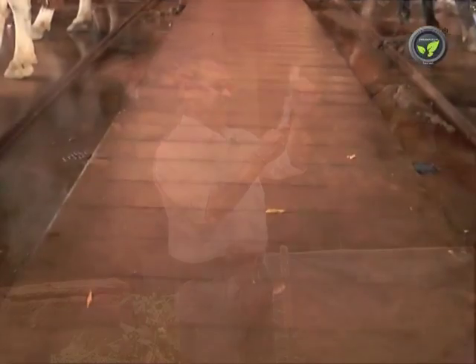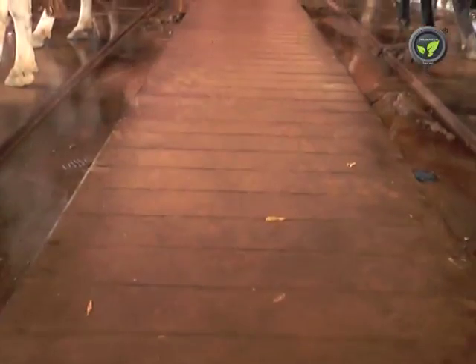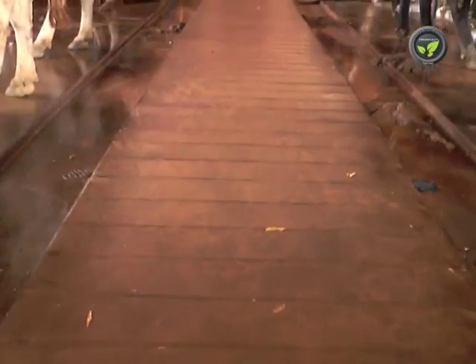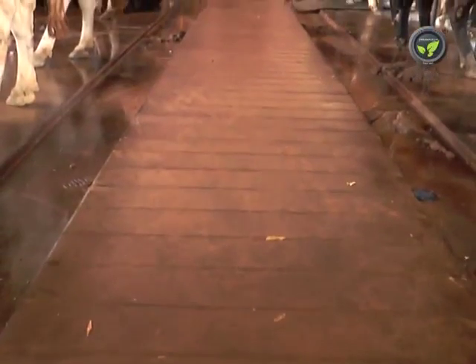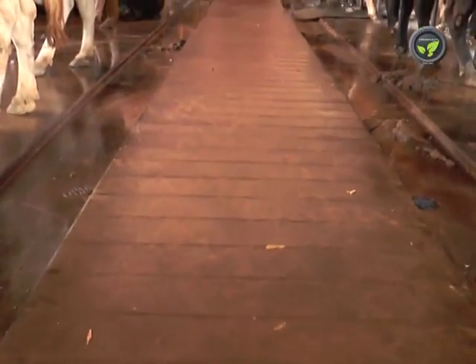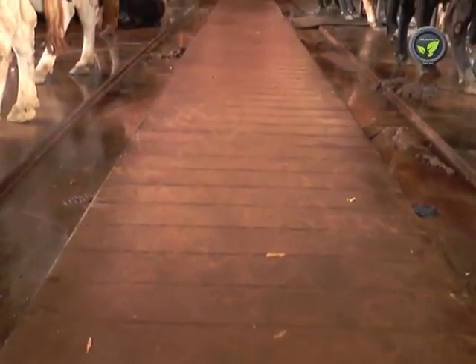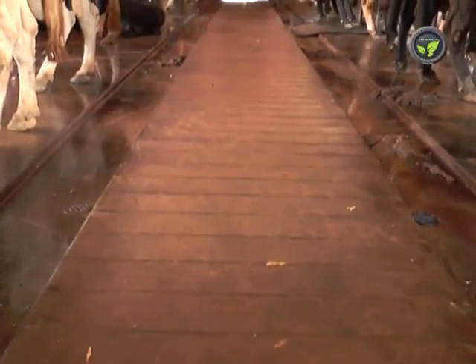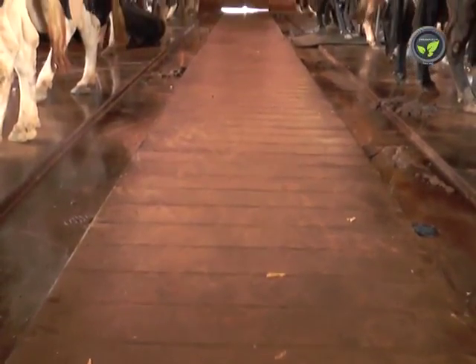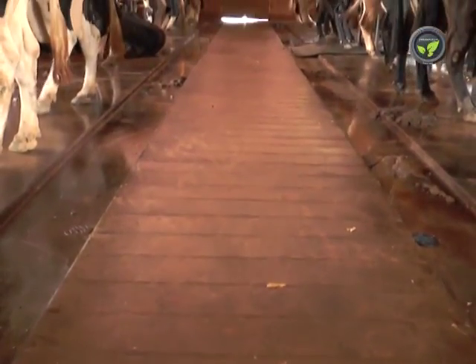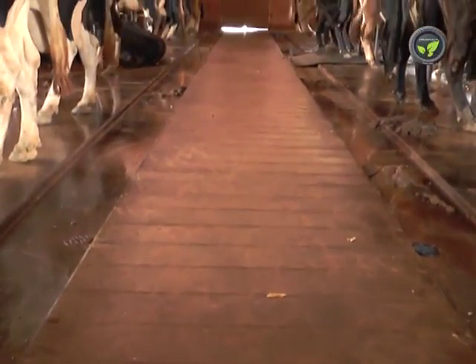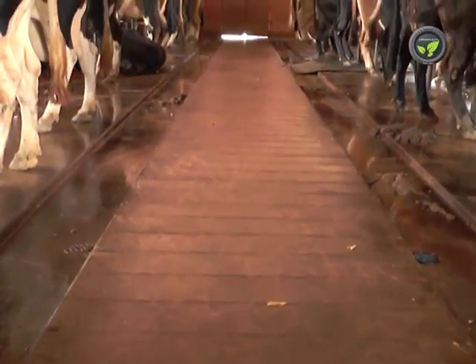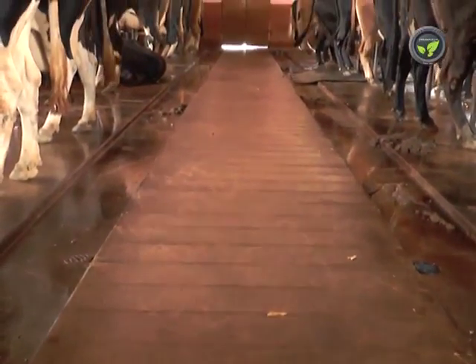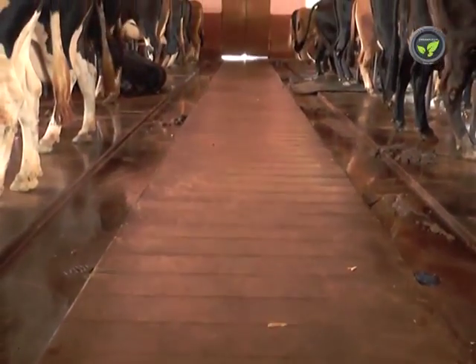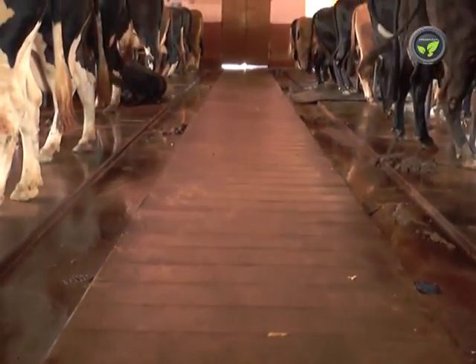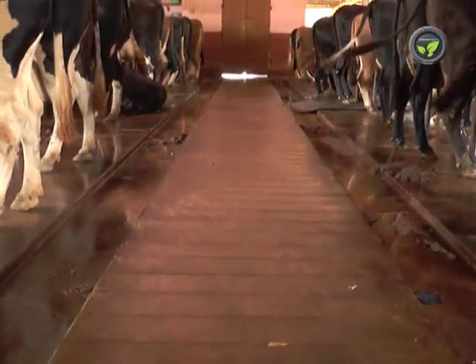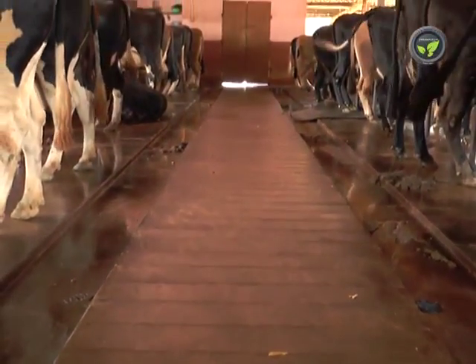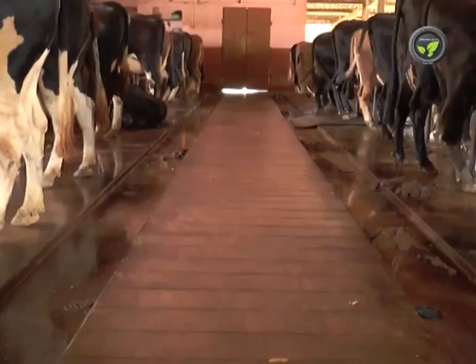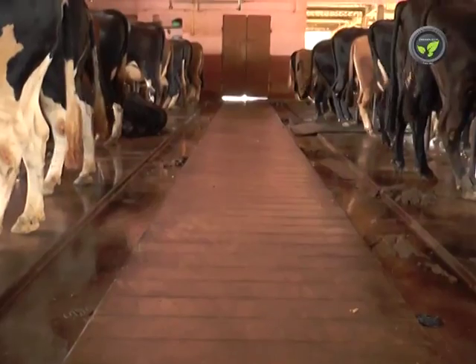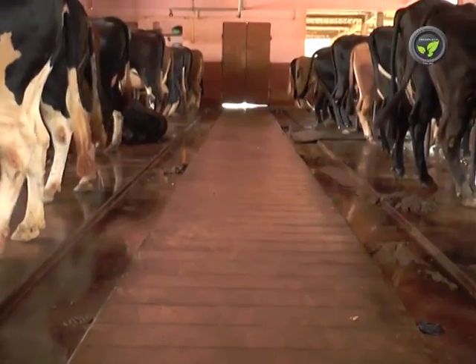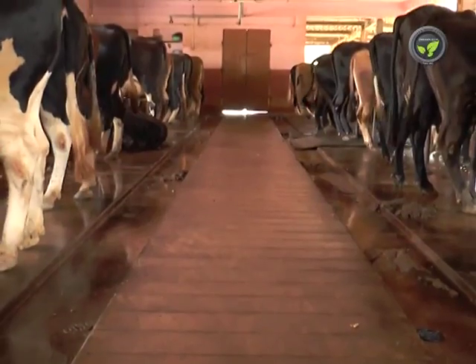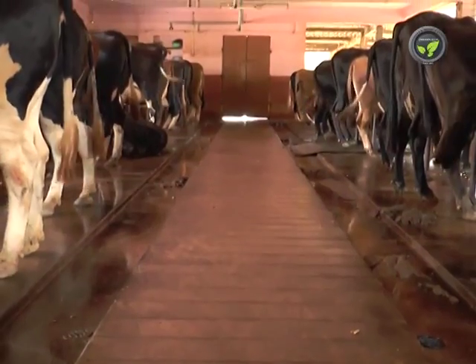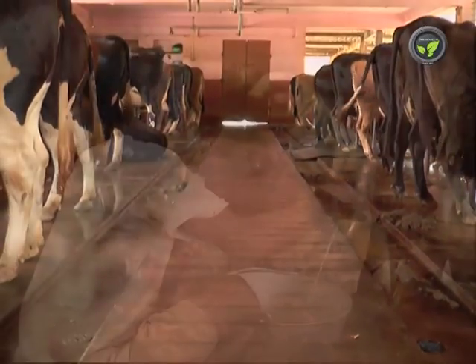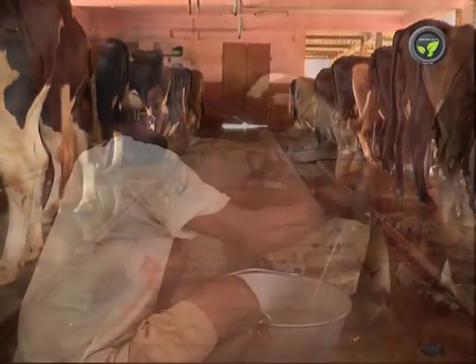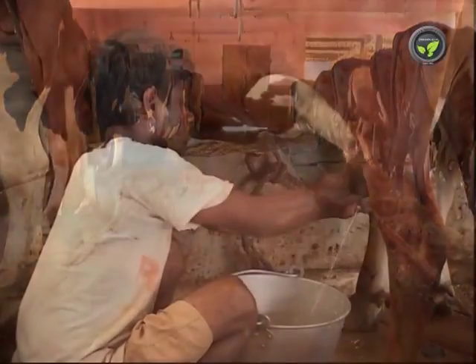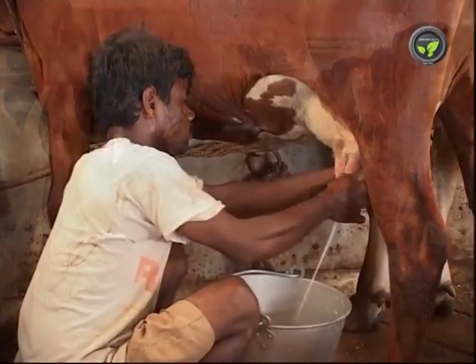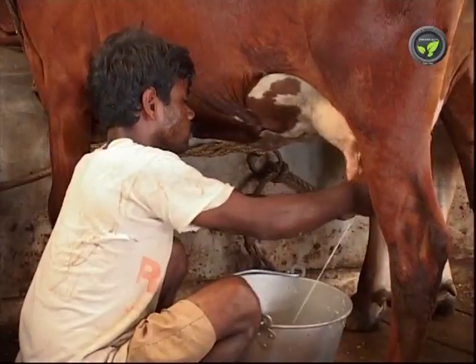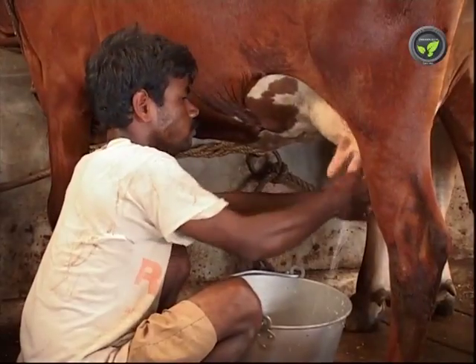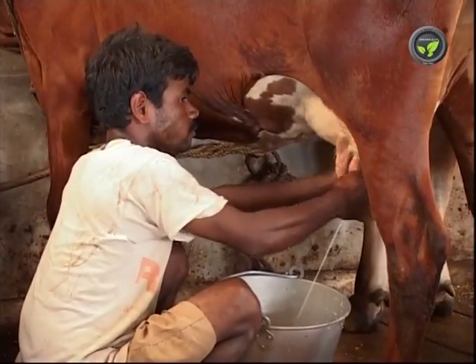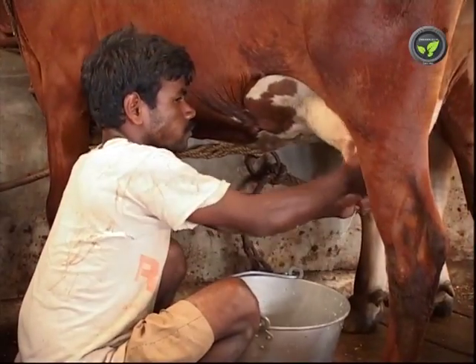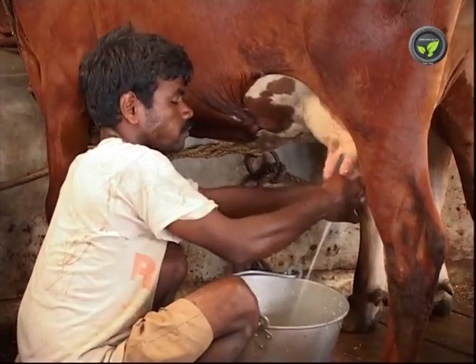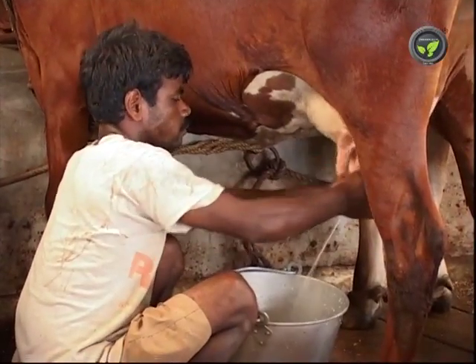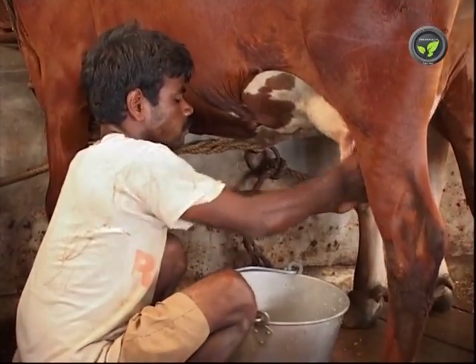Keep the floor of the cattle shed clean and dry always to prevent mastitis. Practice clean and complete milking.